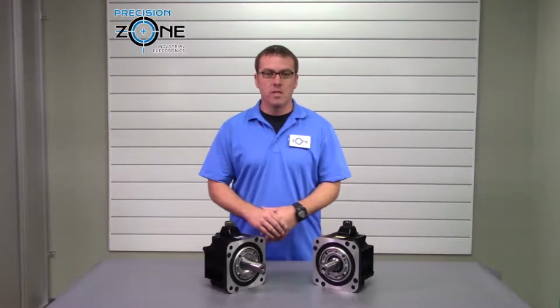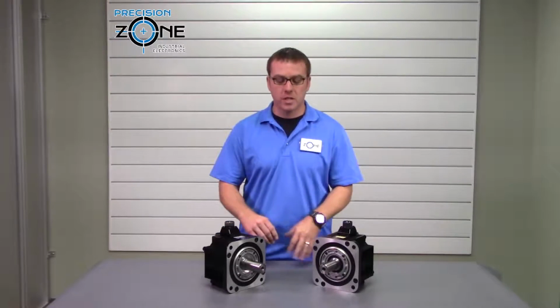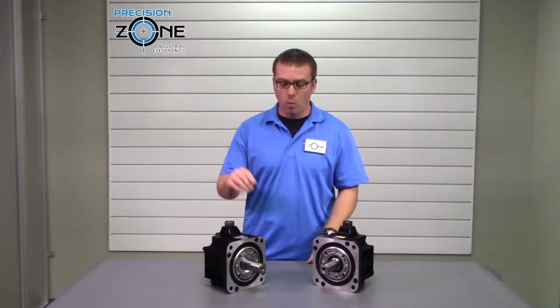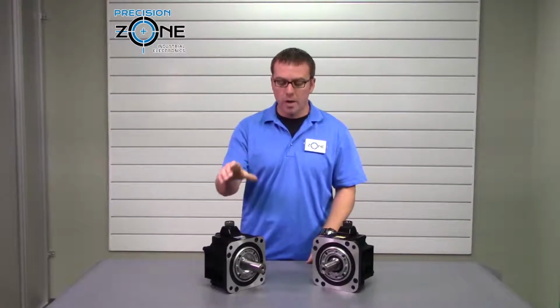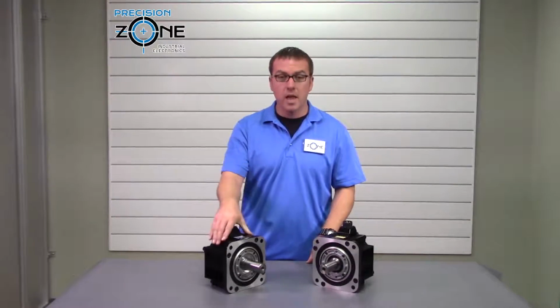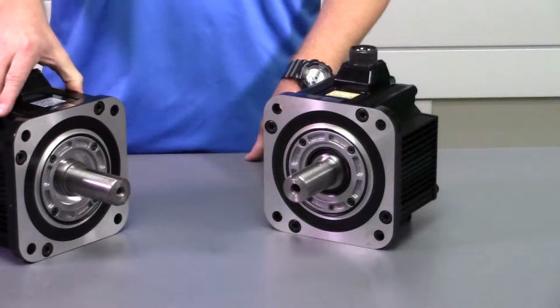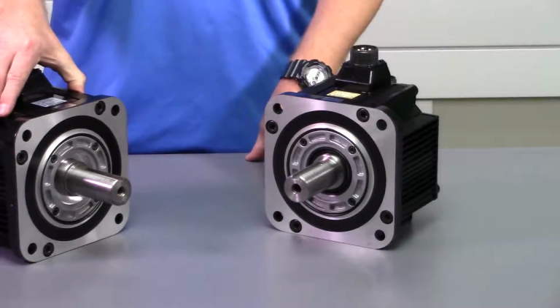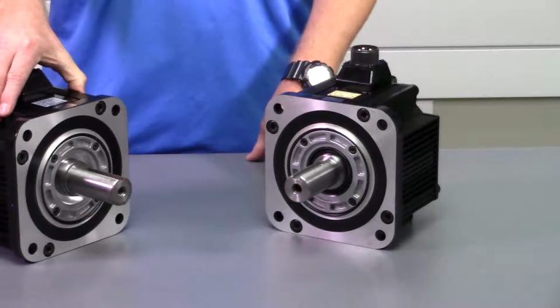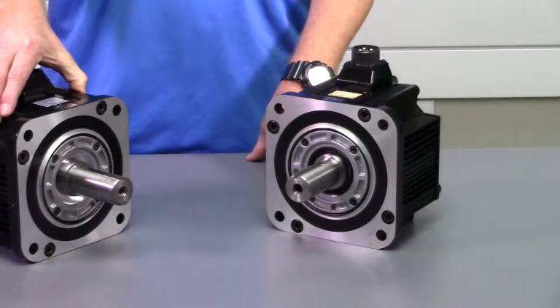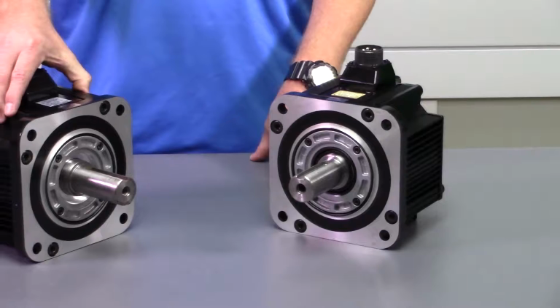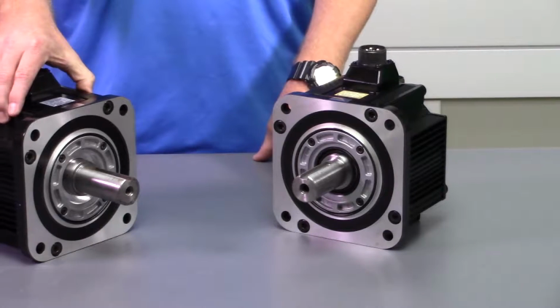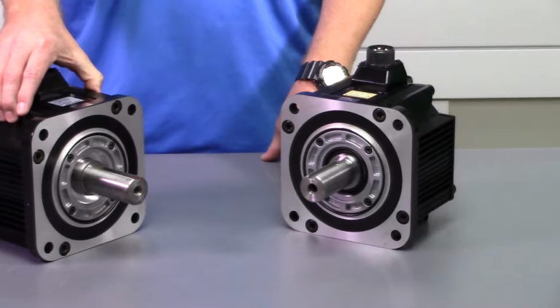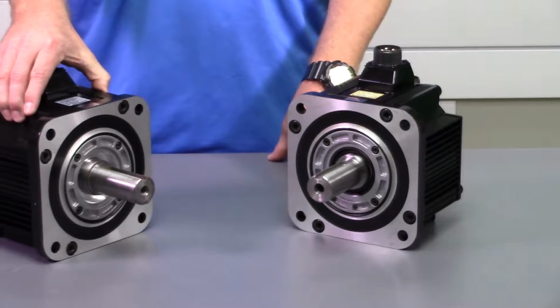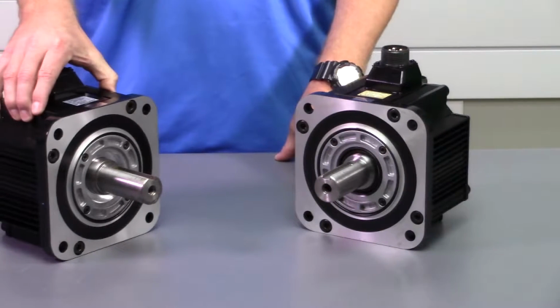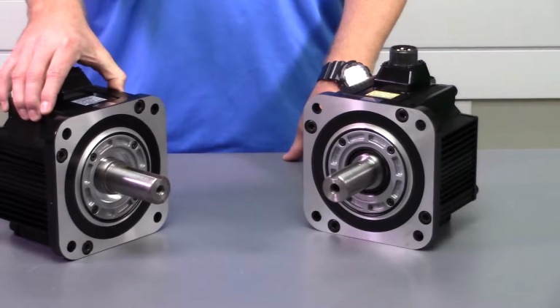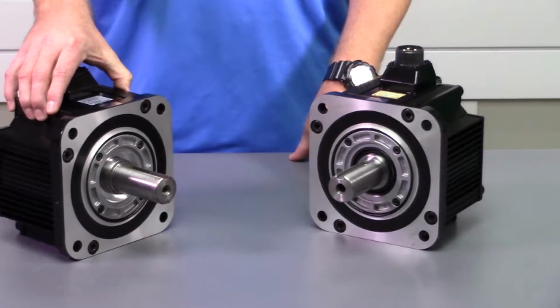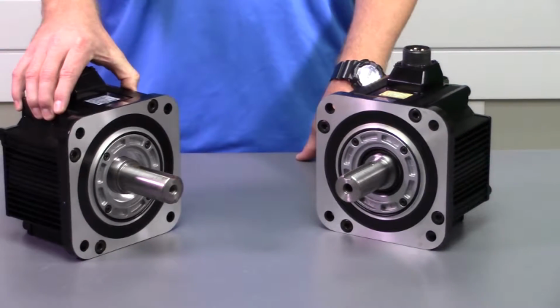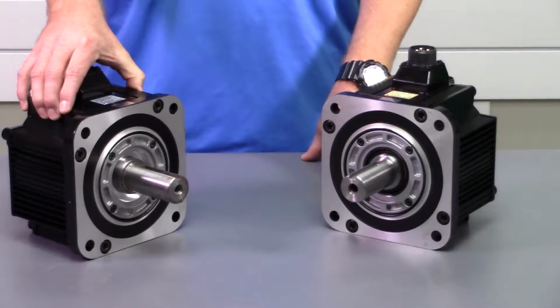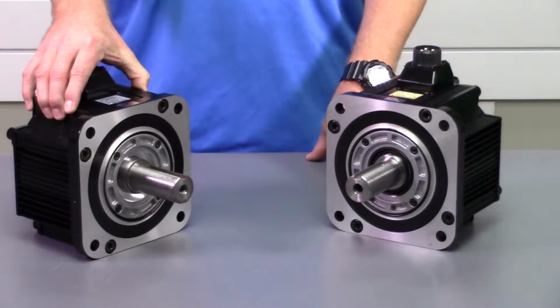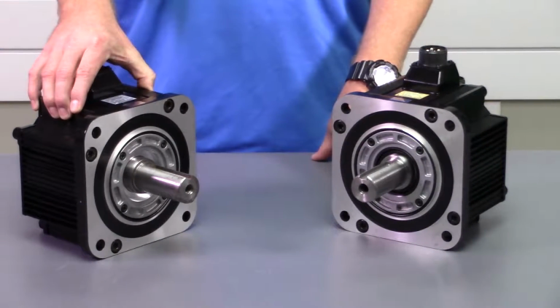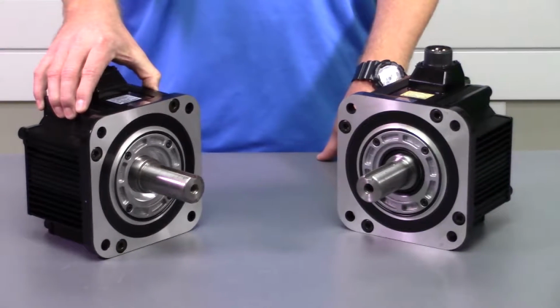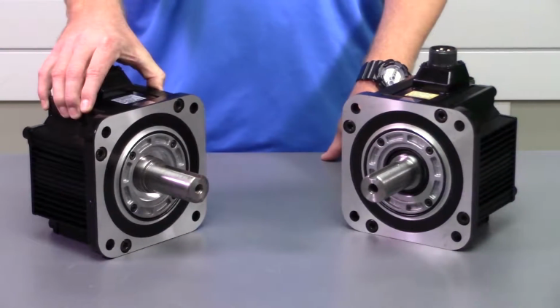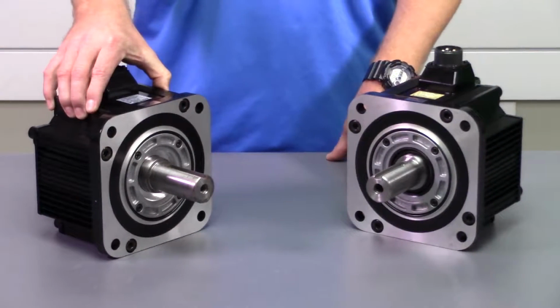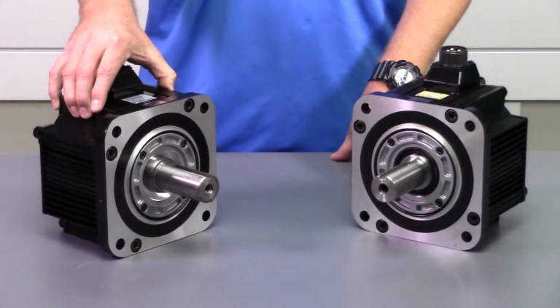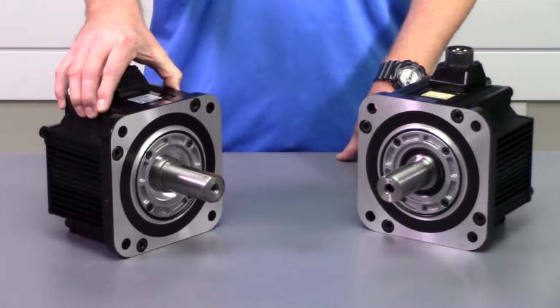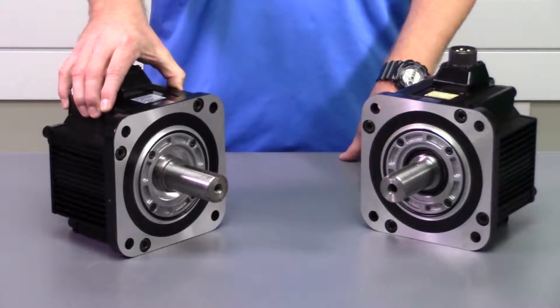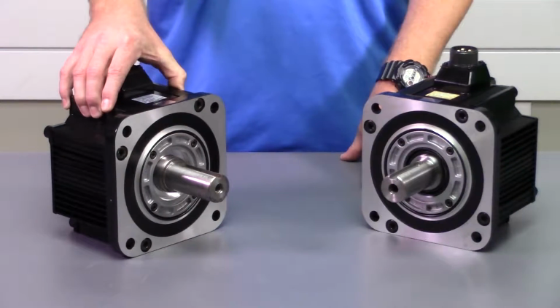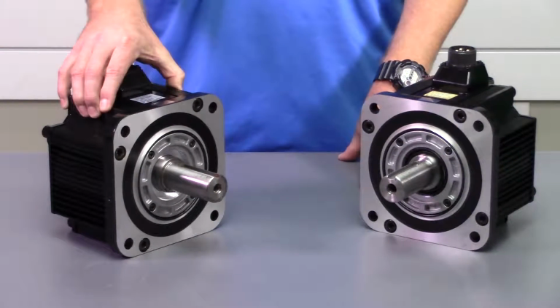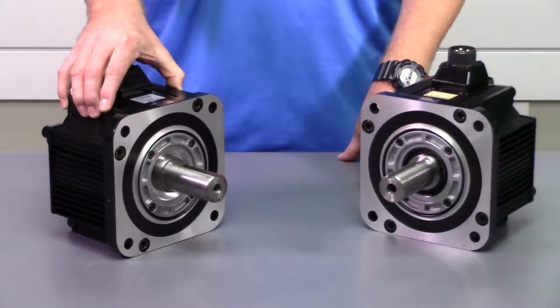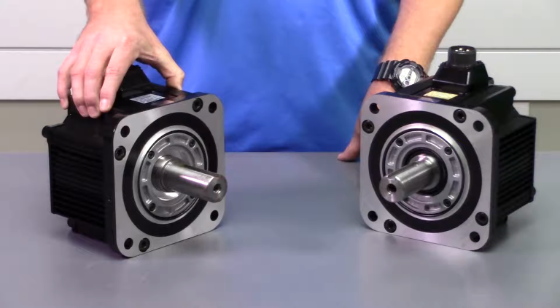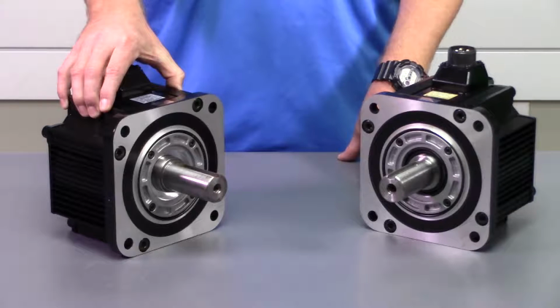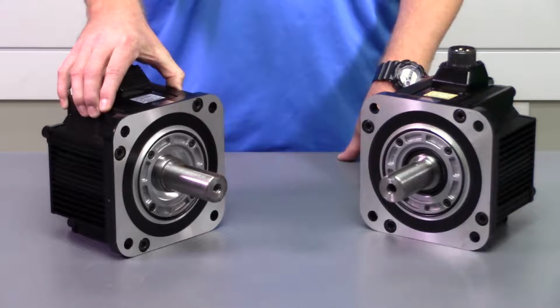The Sigma 1 SGM-SGMG series came out in the 1980s and they run on the SGDB series drives.